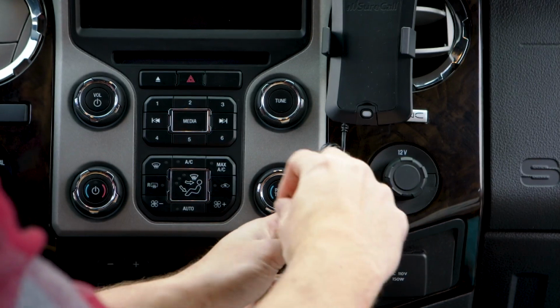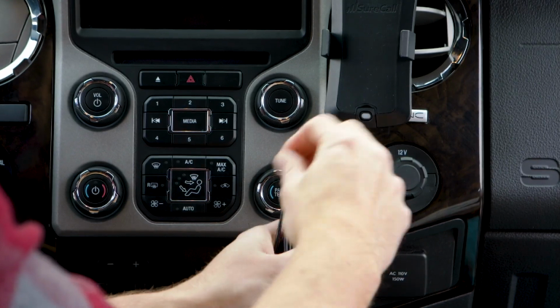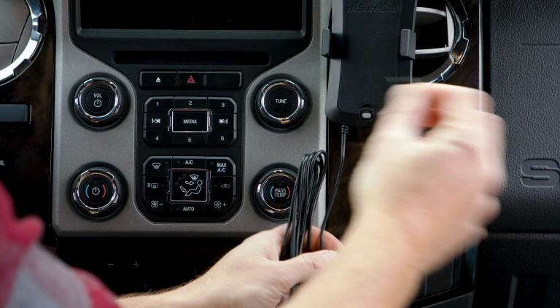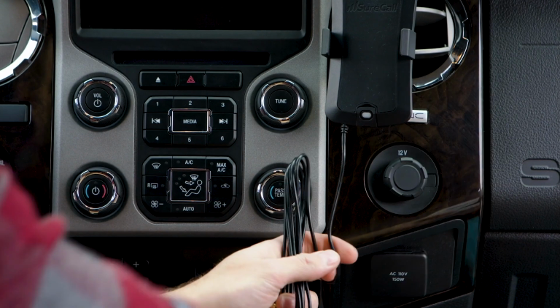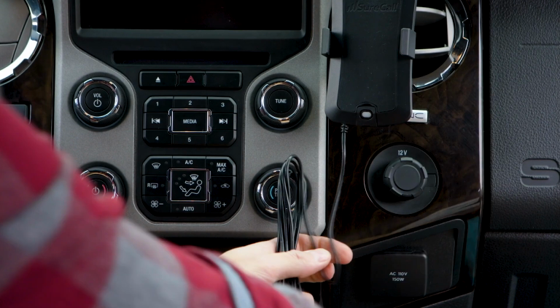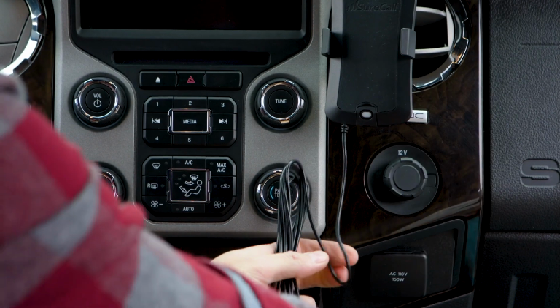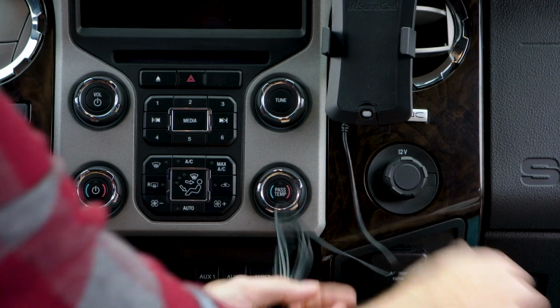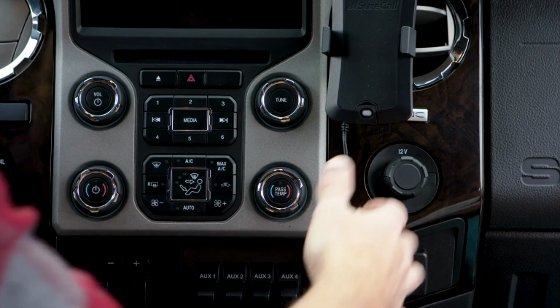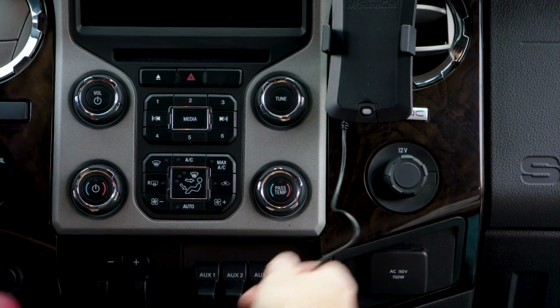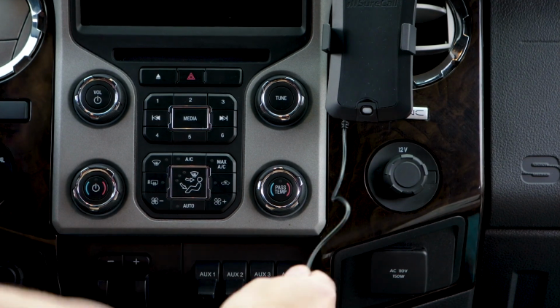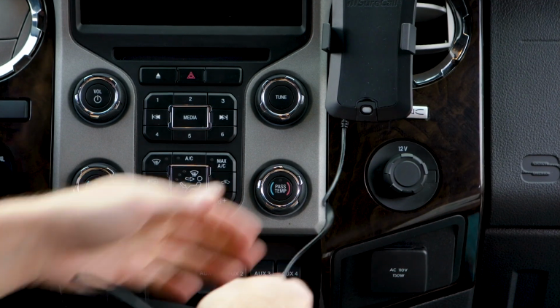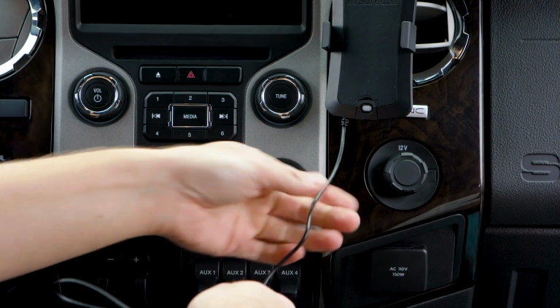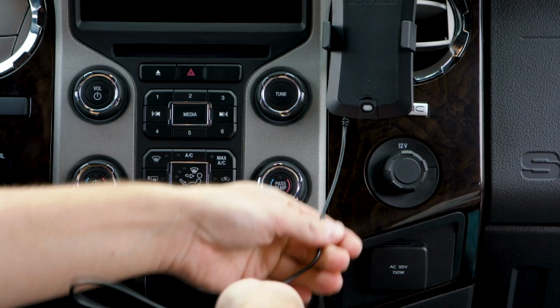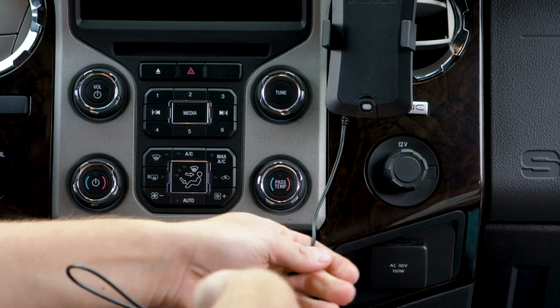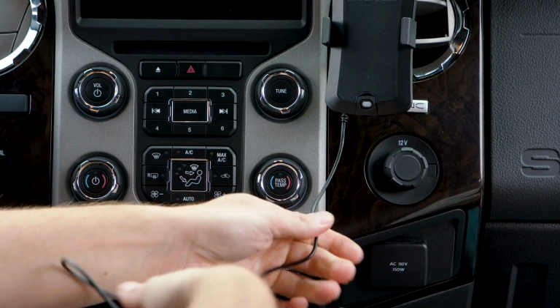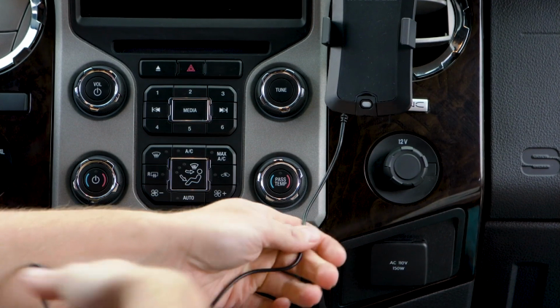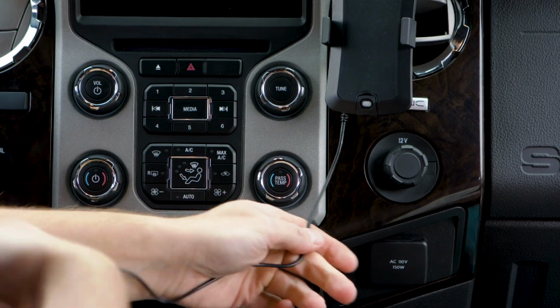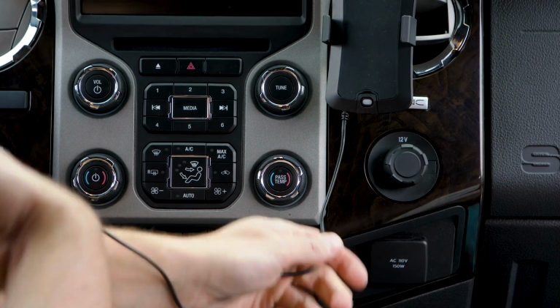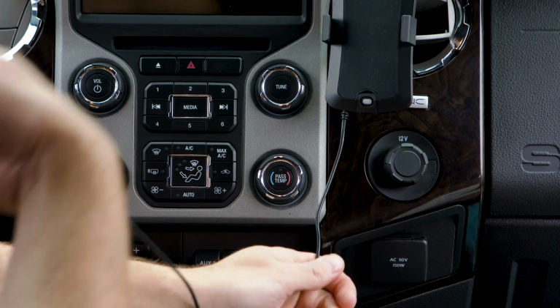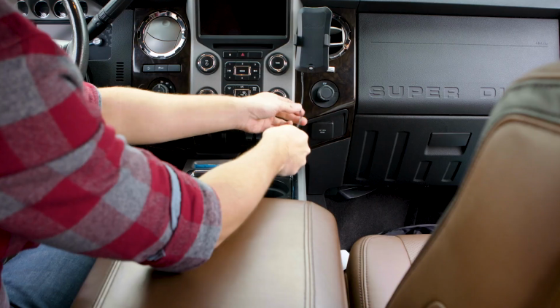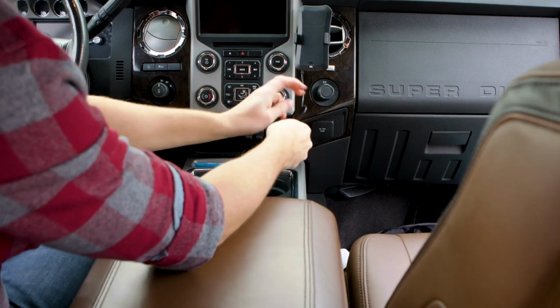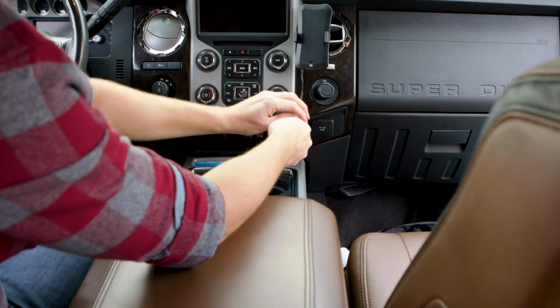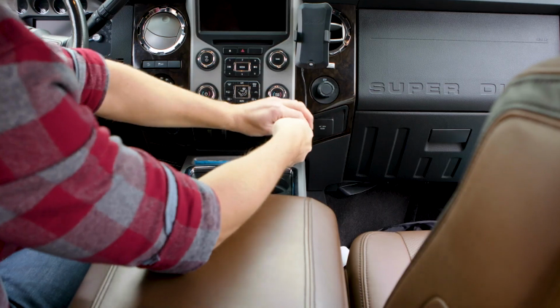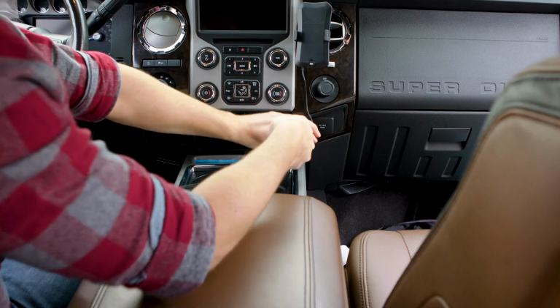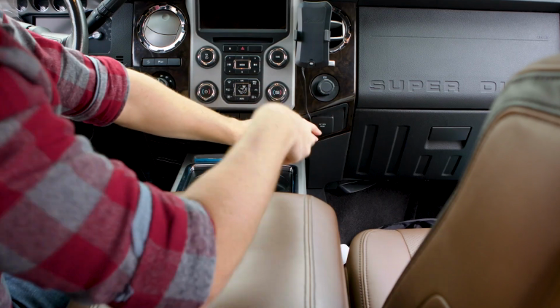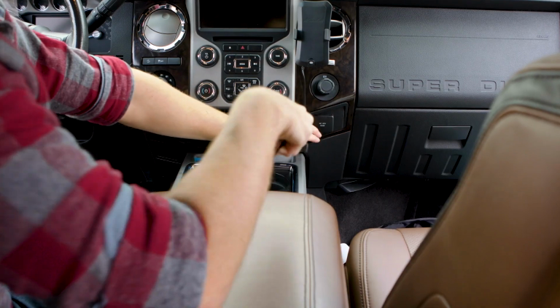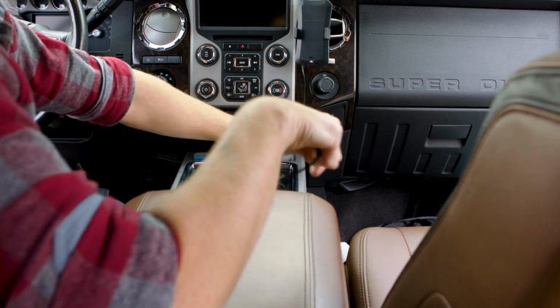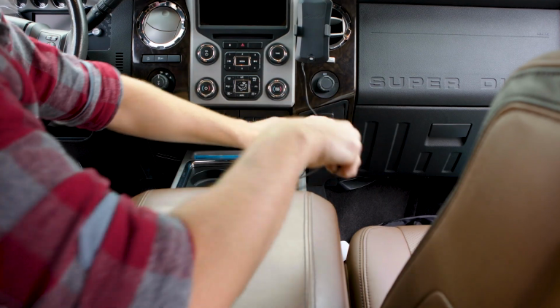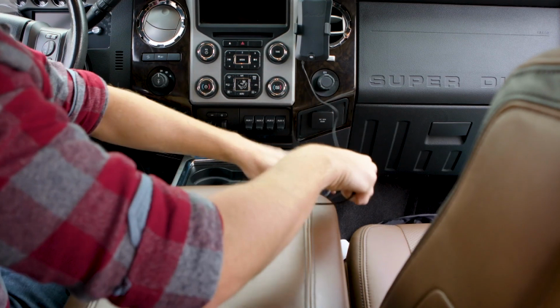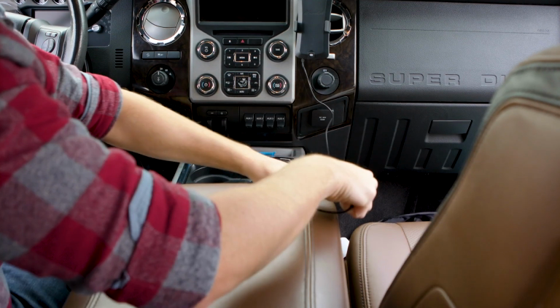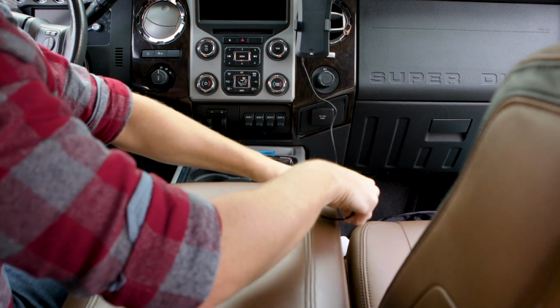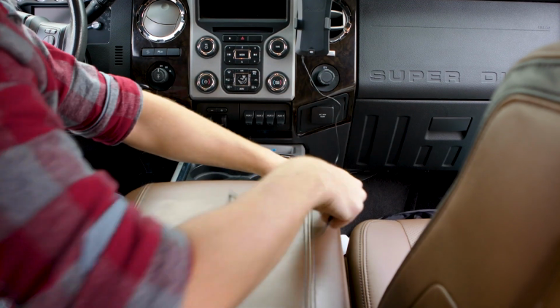With the cradle antenna in place, run its cable between the console and the seat to the floor of the vehicle.